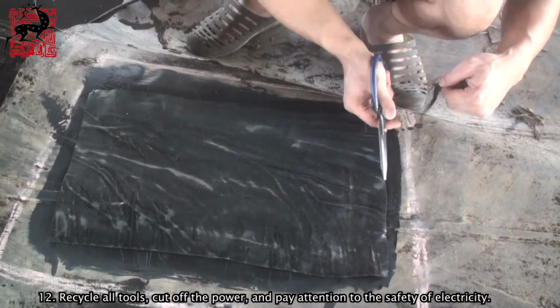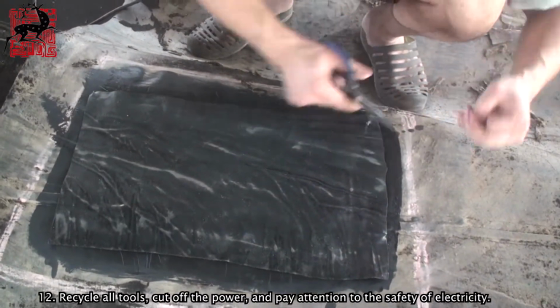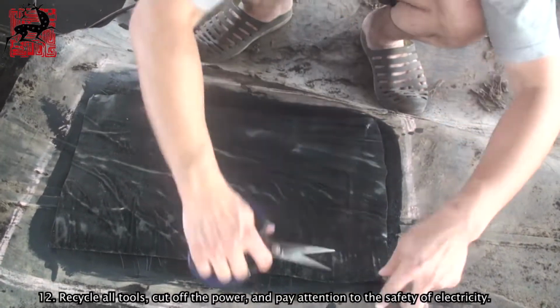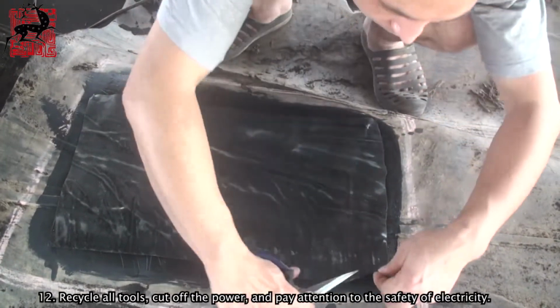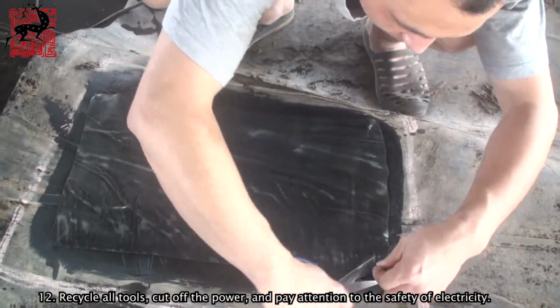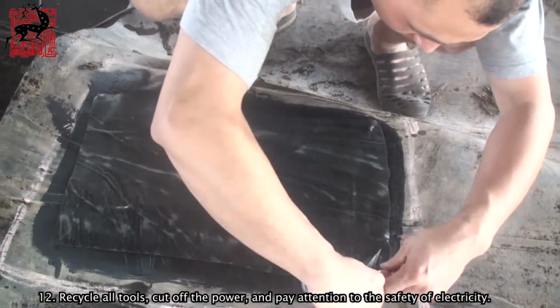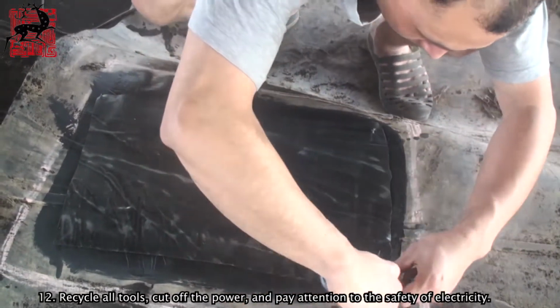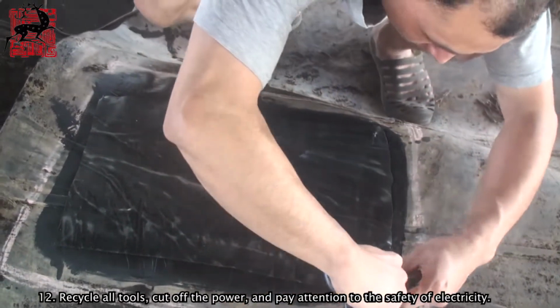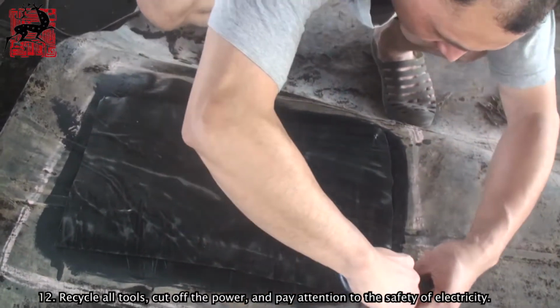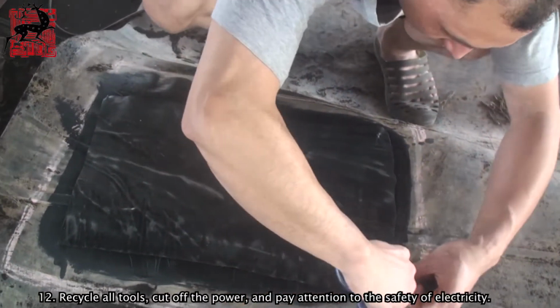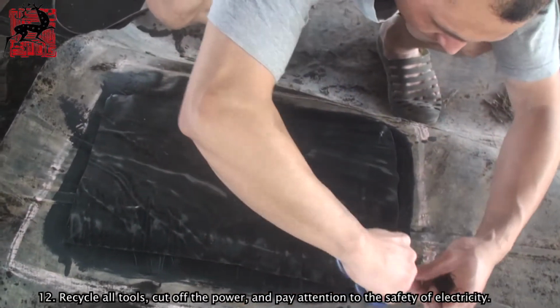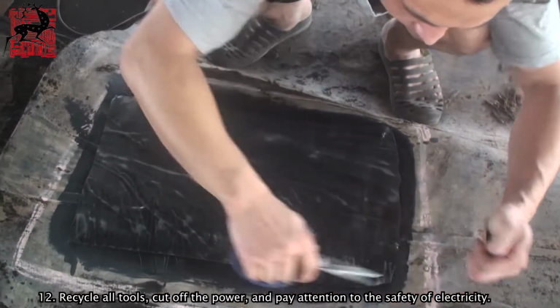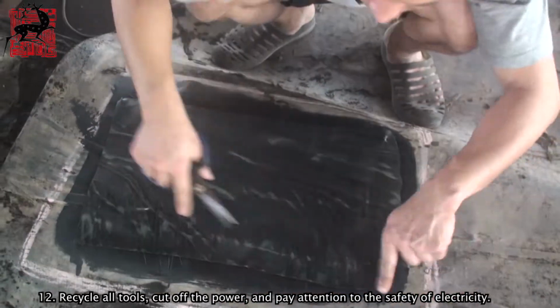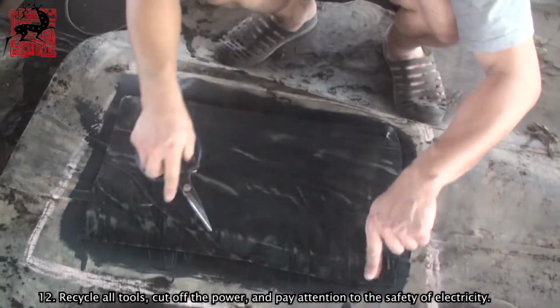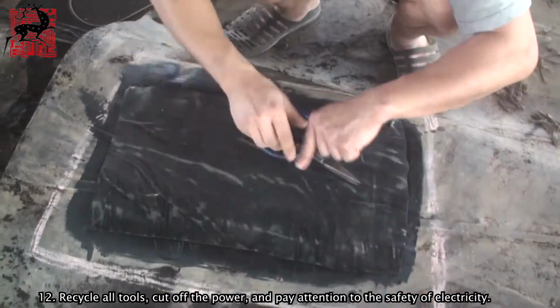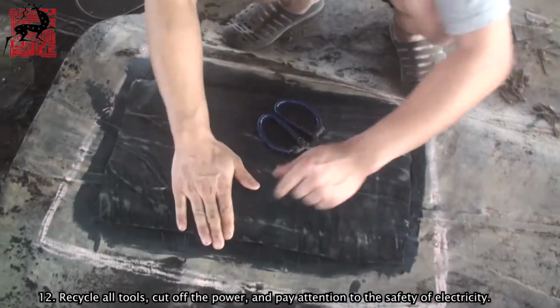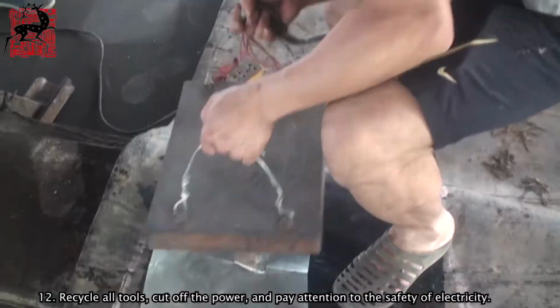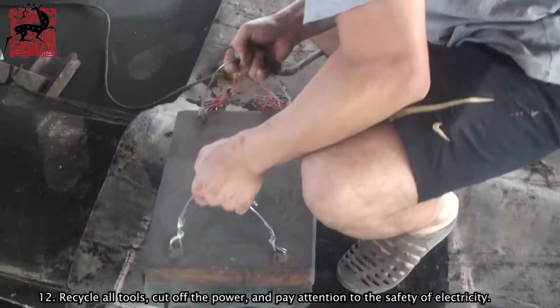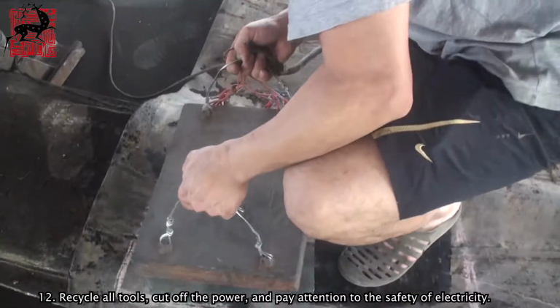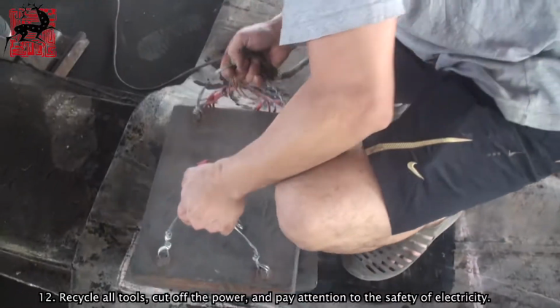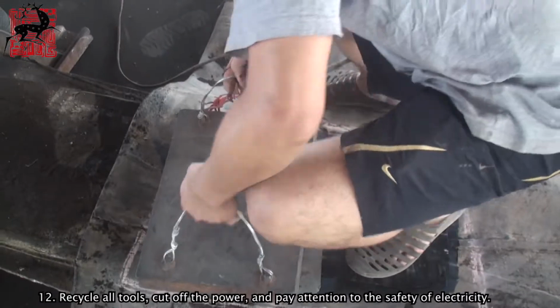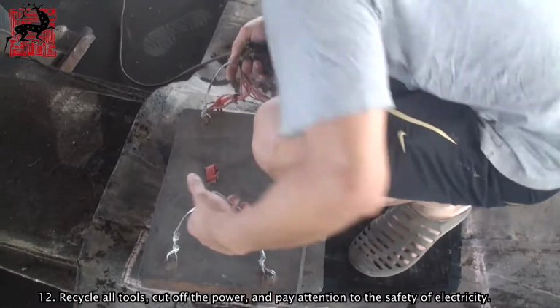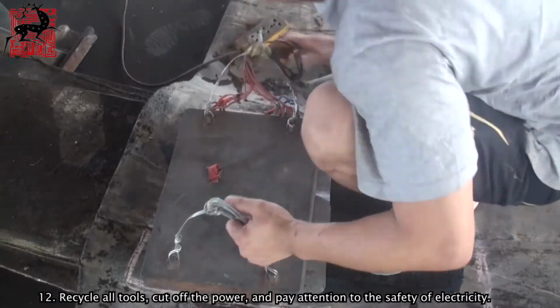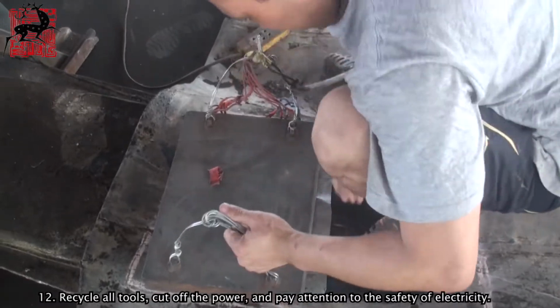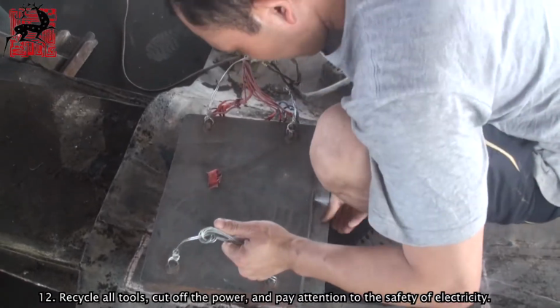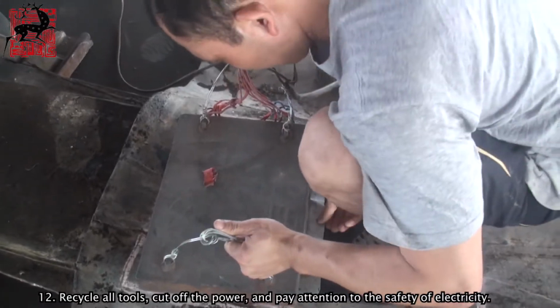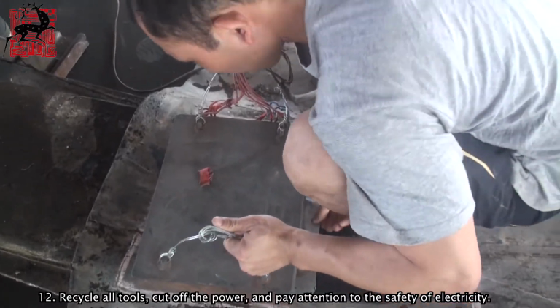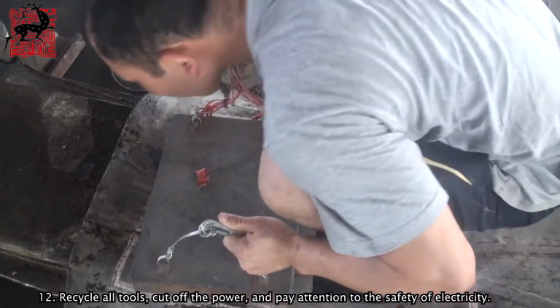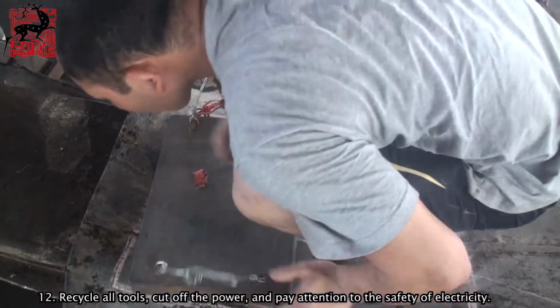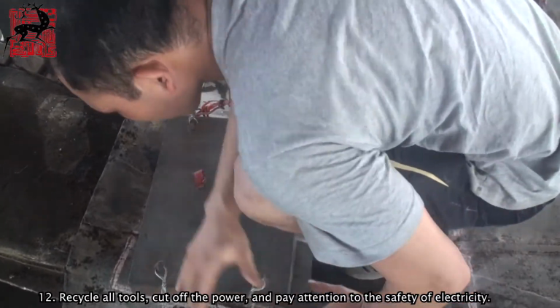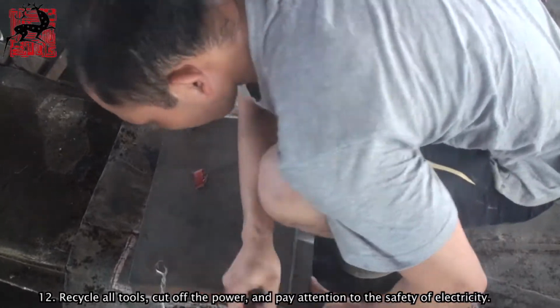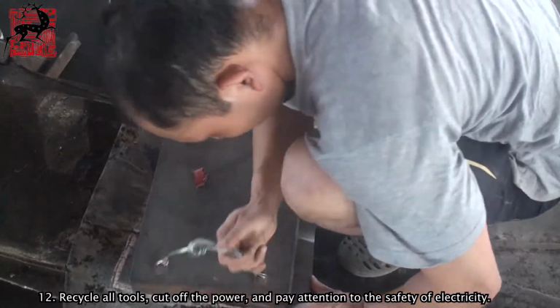Step 12: Recycle all tools, cut off the power, and pay attention to electrical safety.